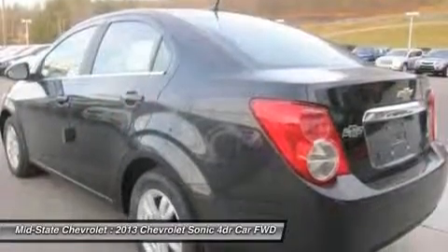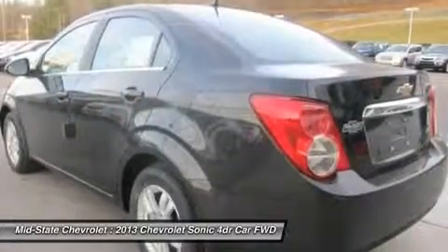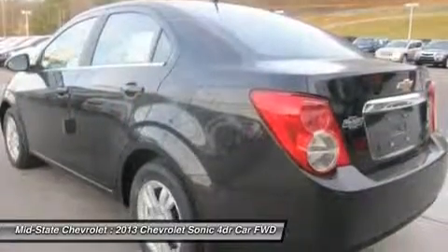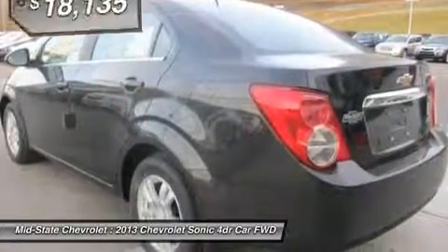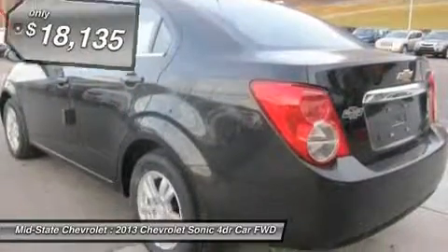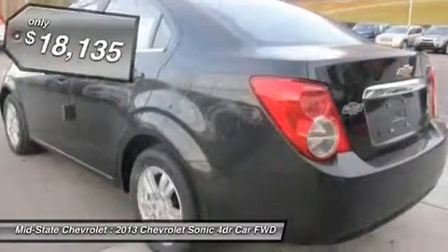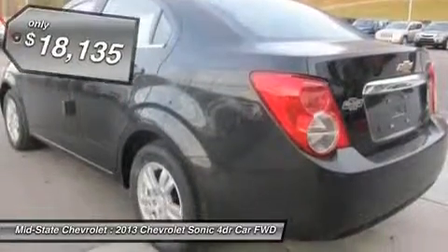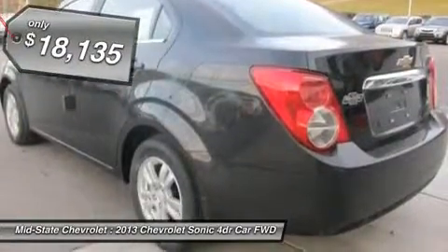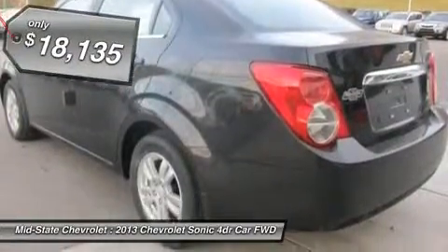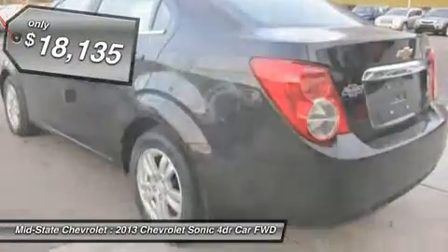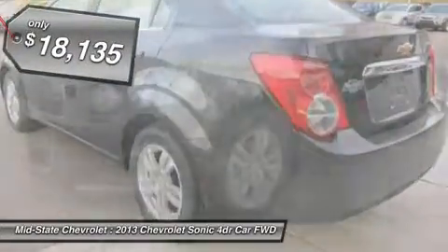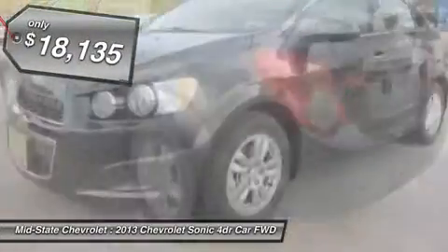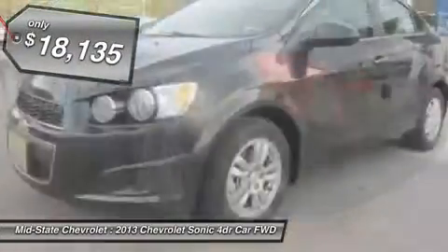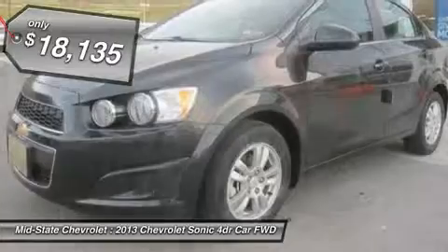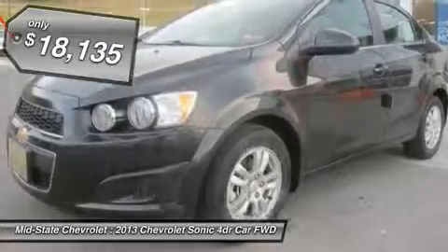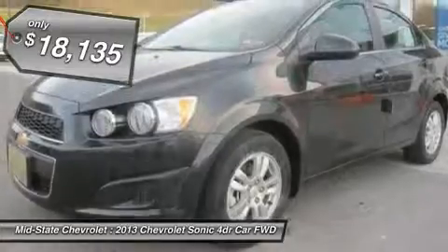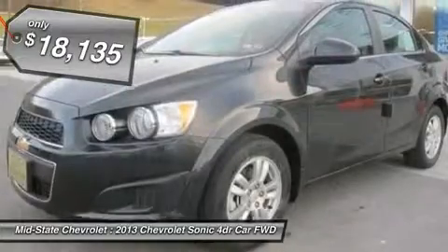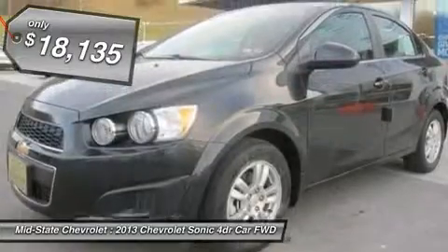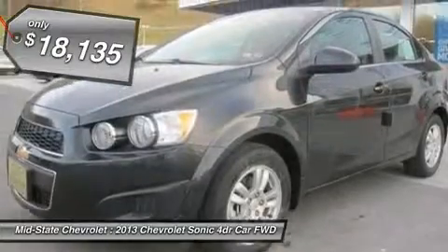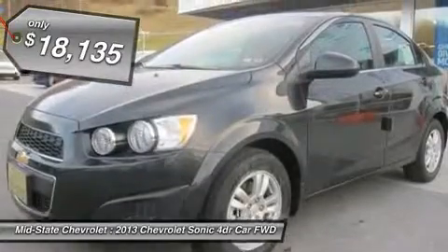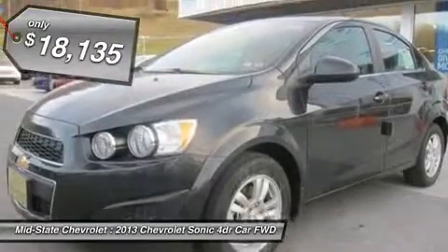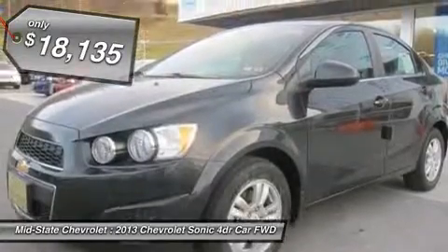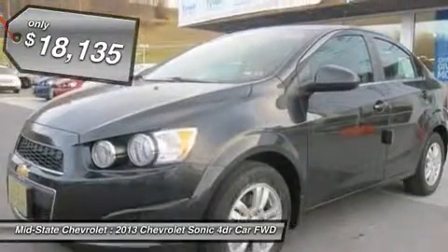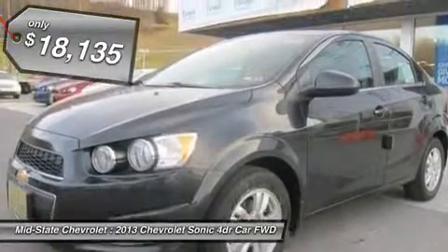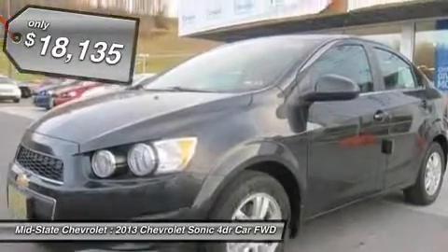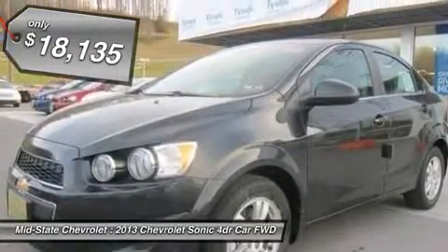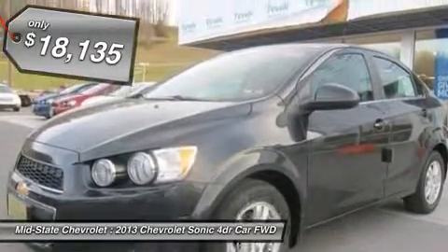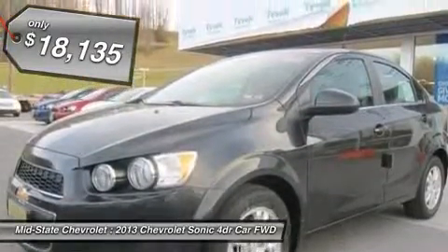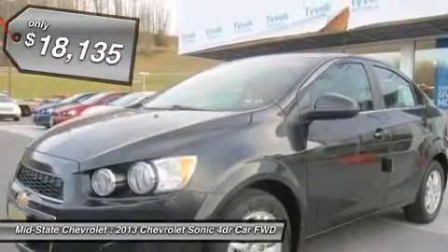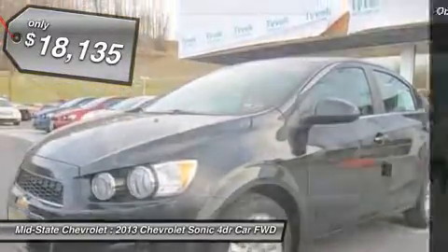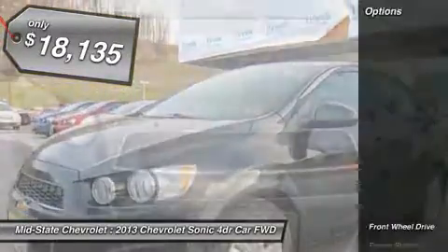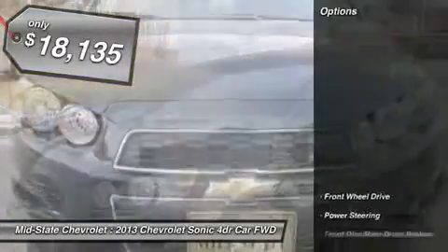And it's priced below $20,000. Here are some of this vehicle's great options.